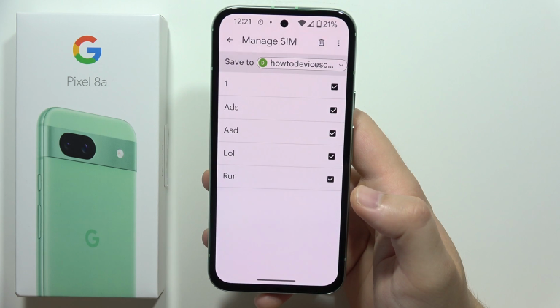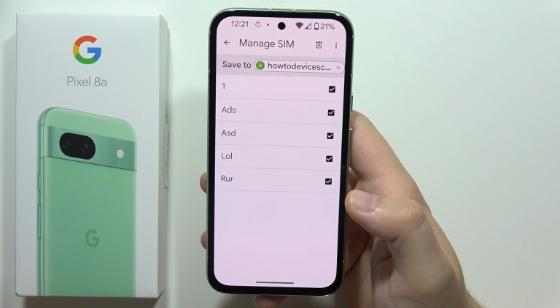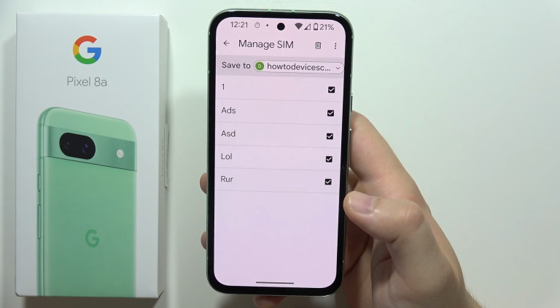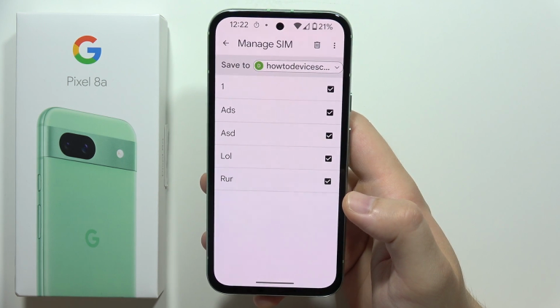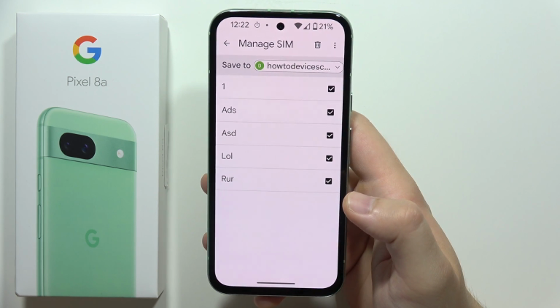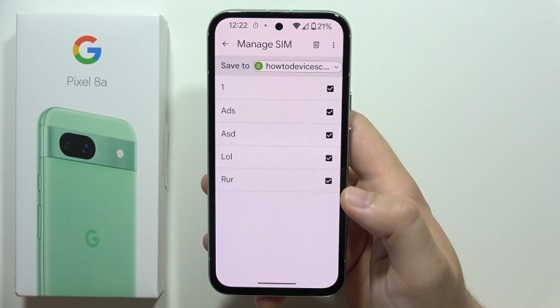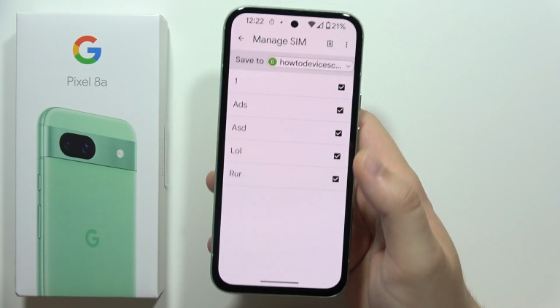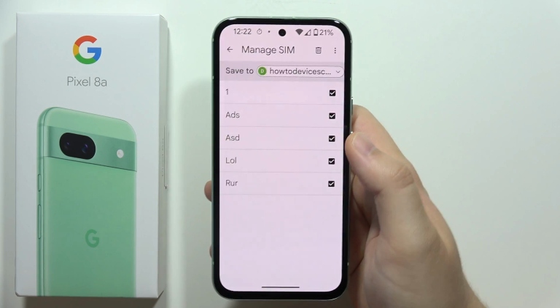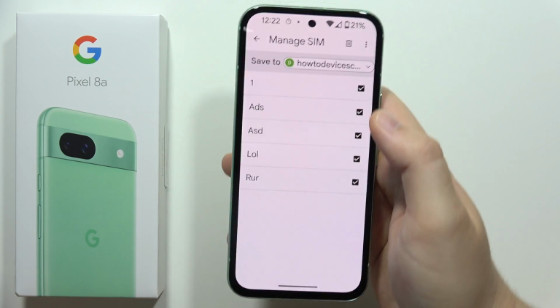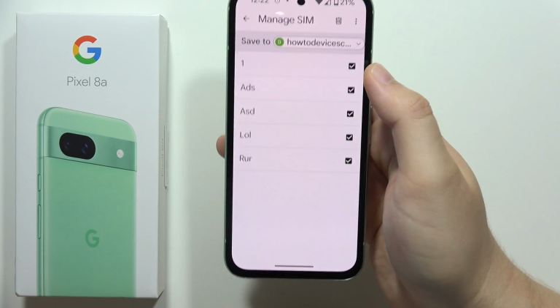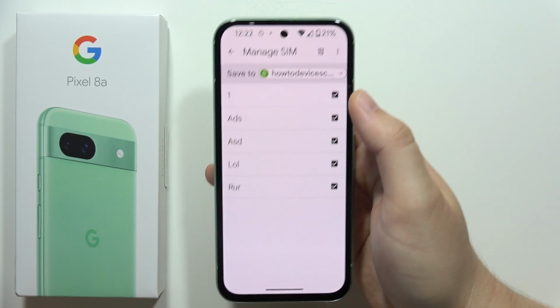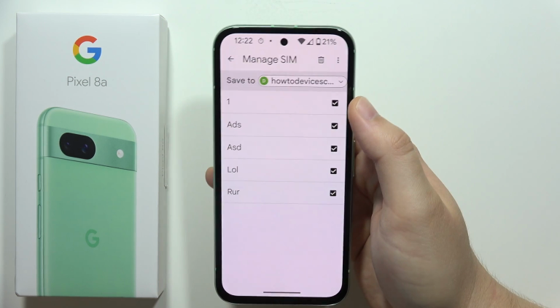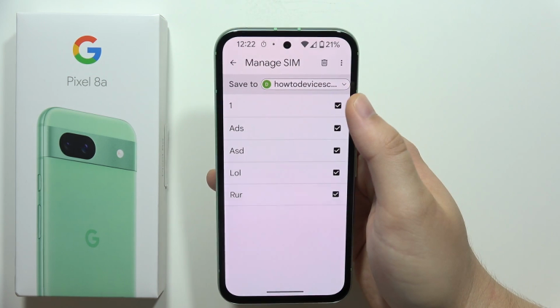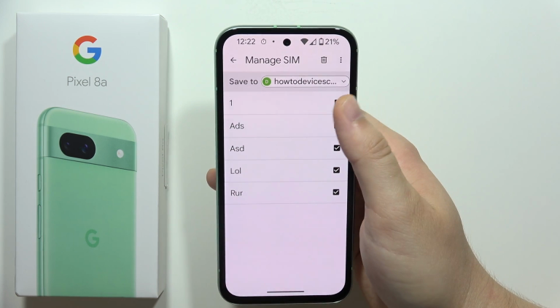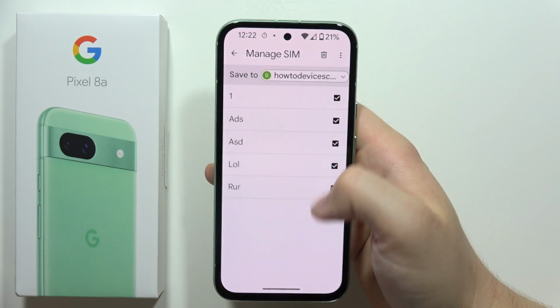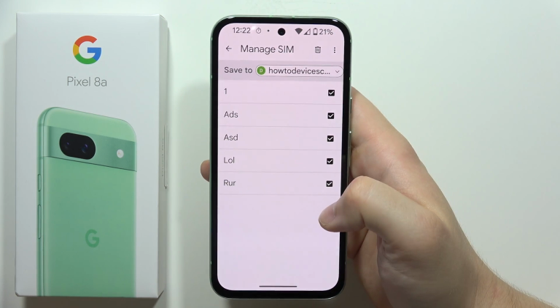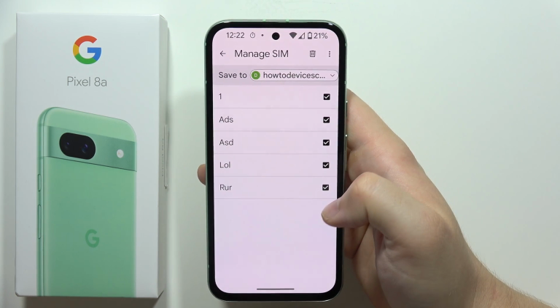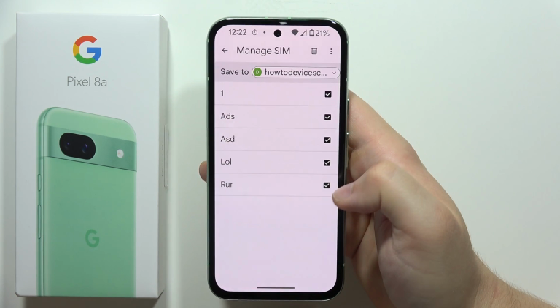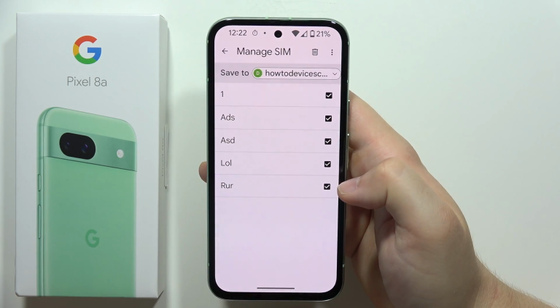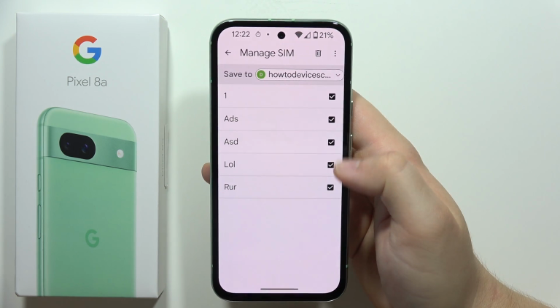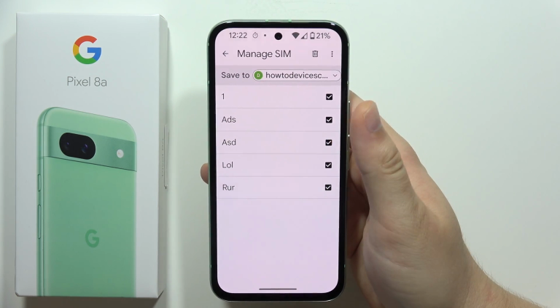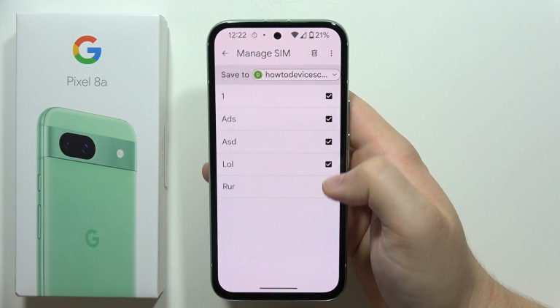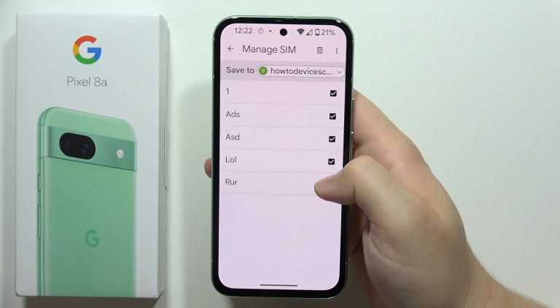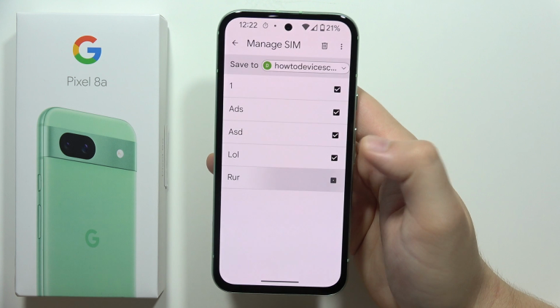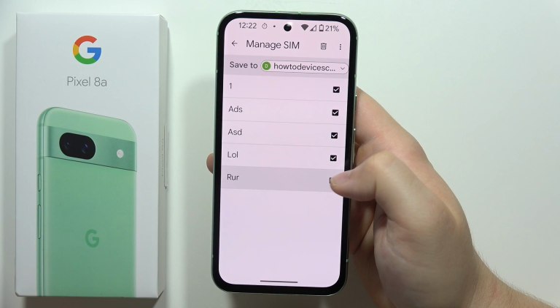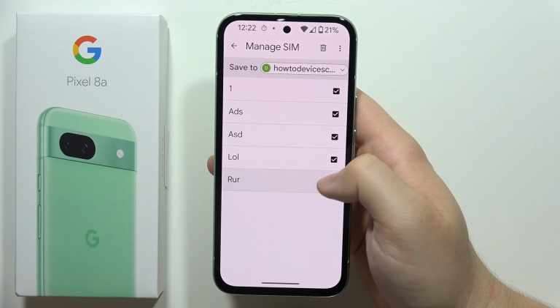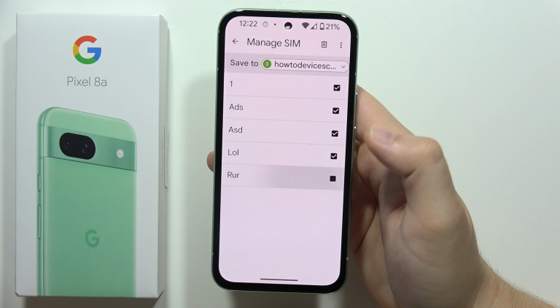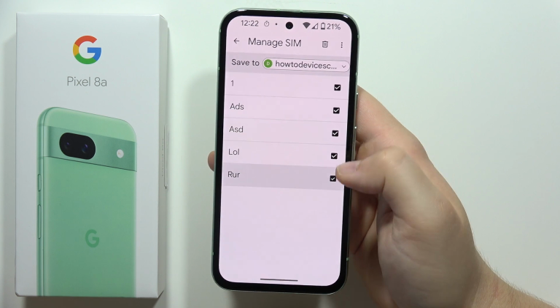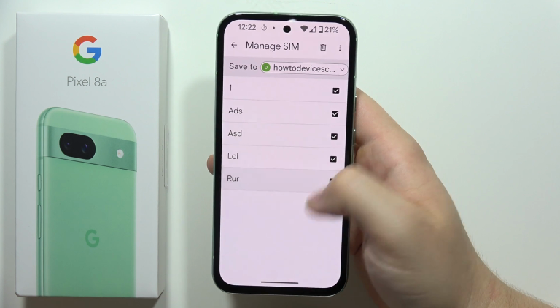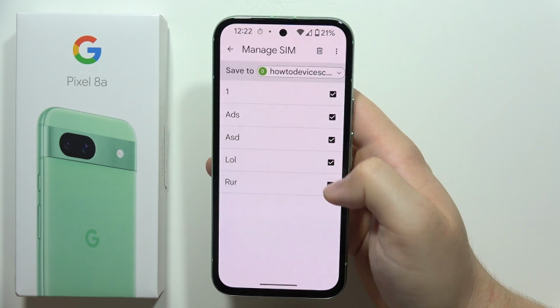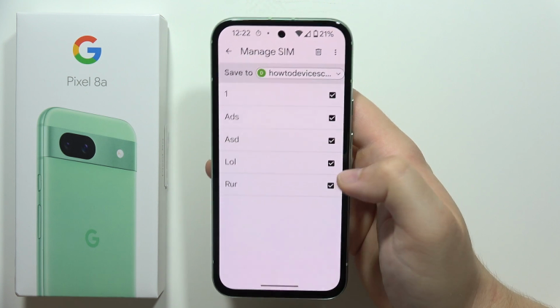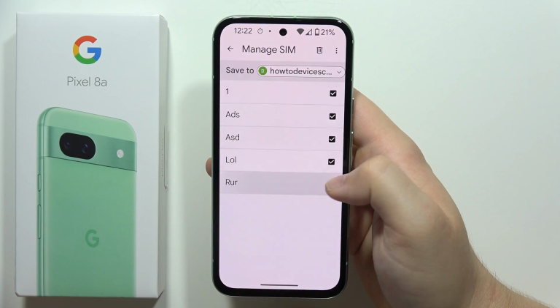Now as you can see we can find all of our SIM card contacts, and if you want to select all of them or unselect any, just click here.